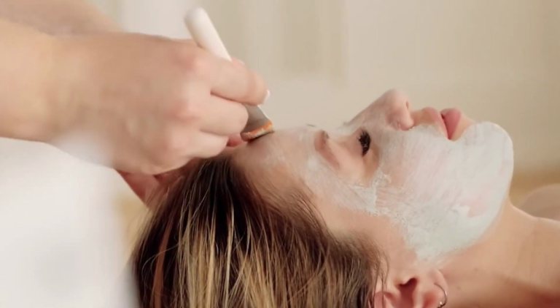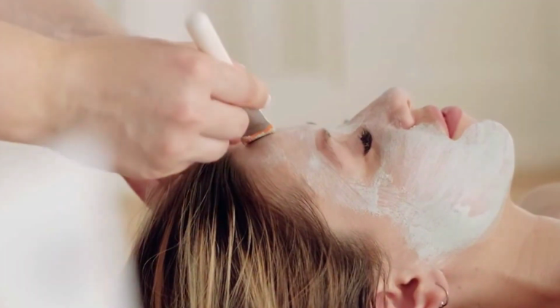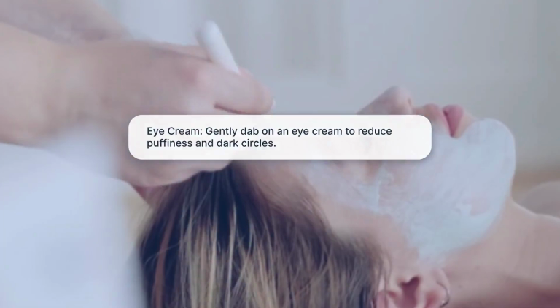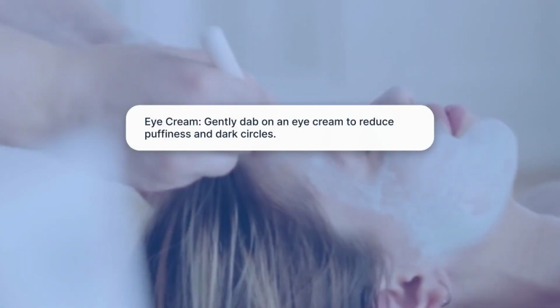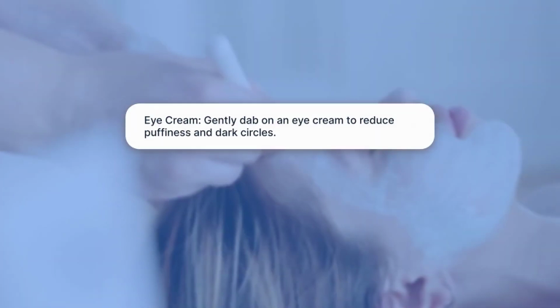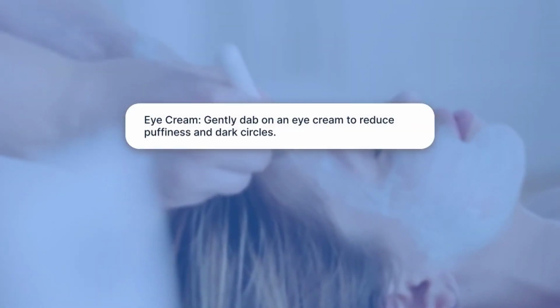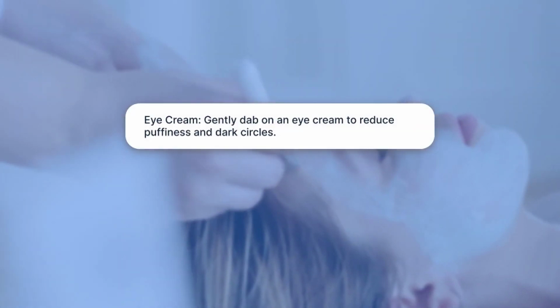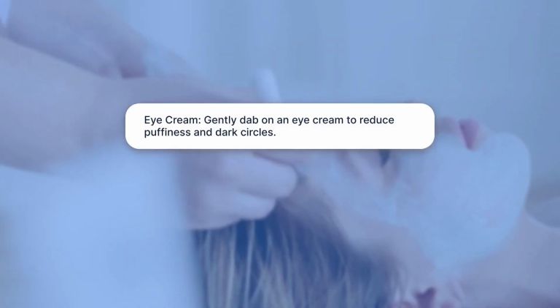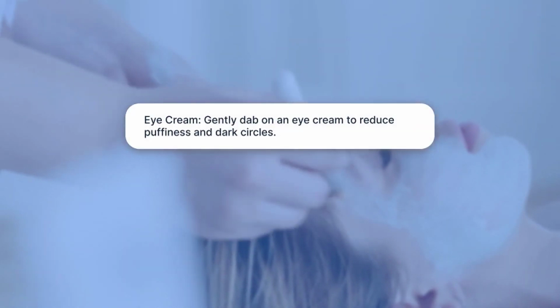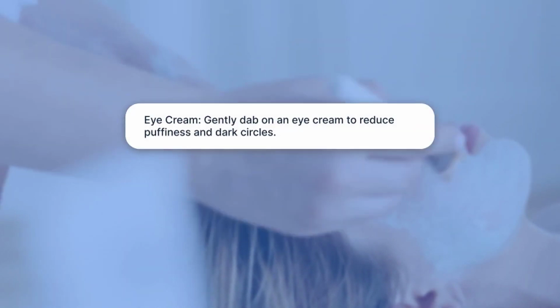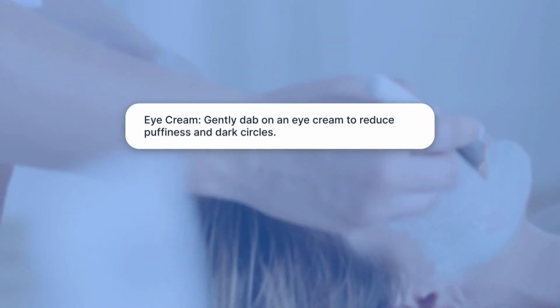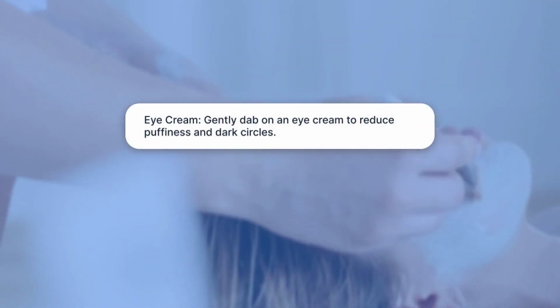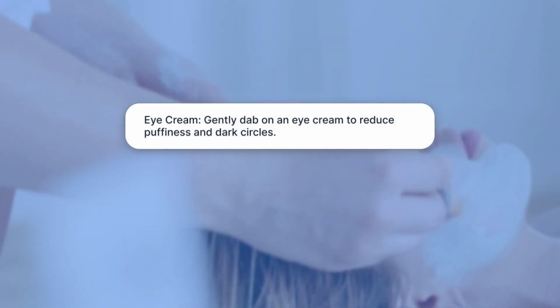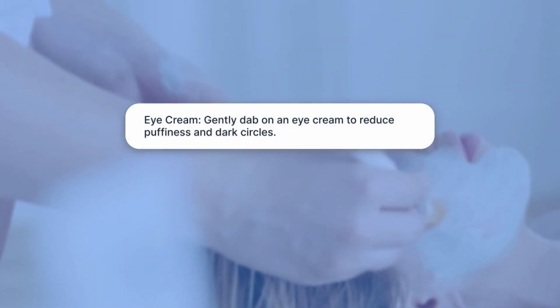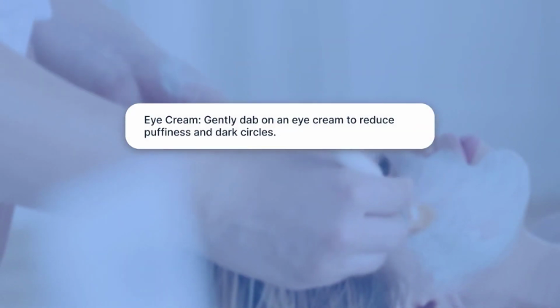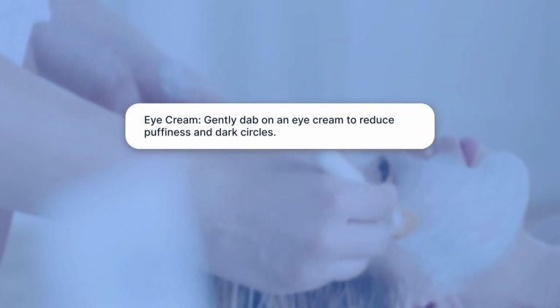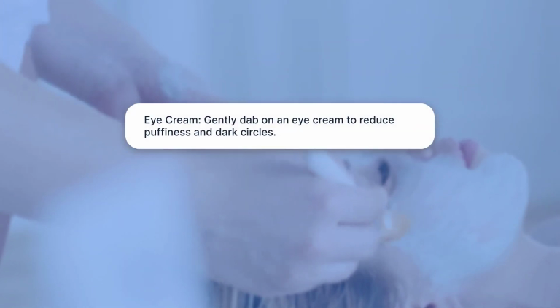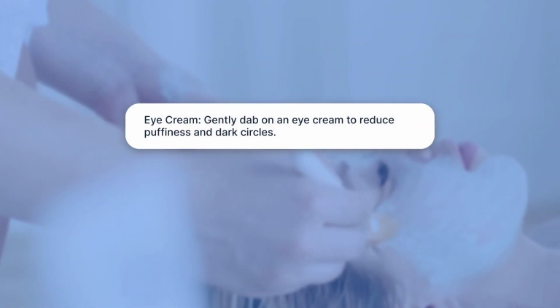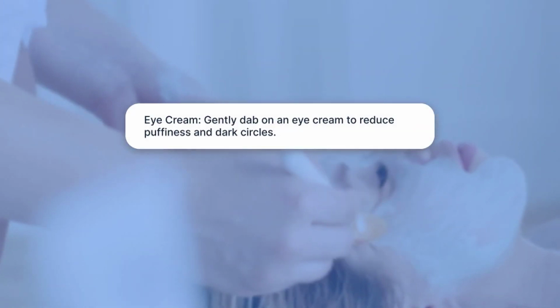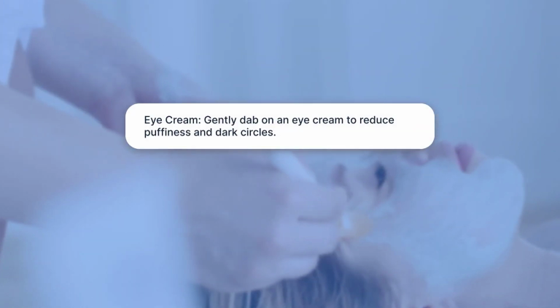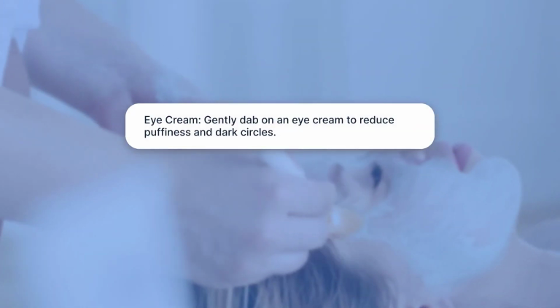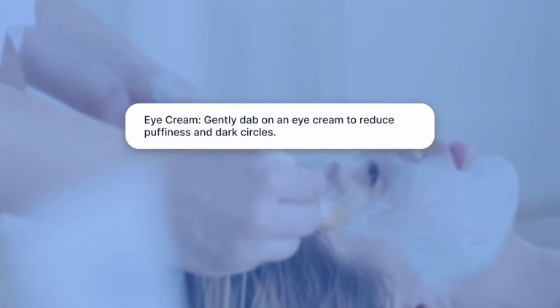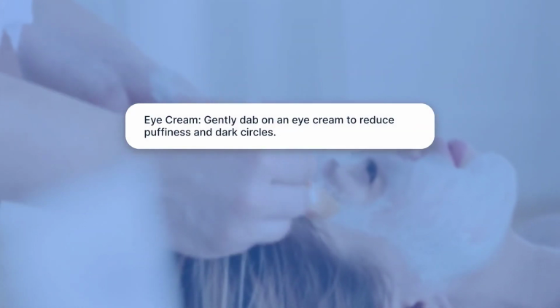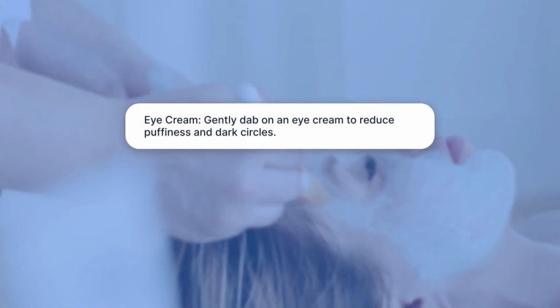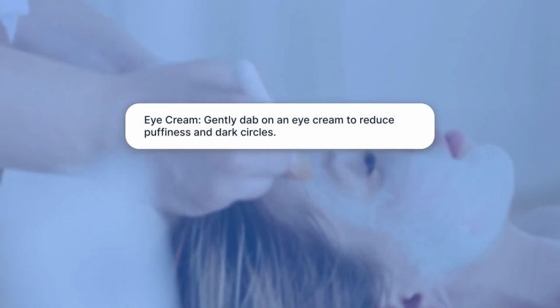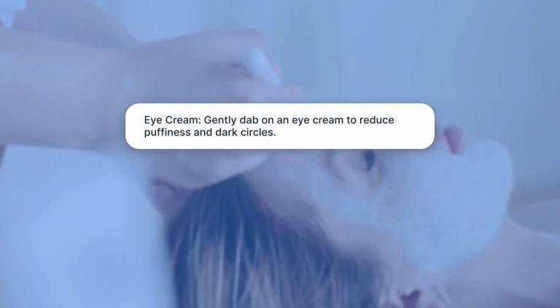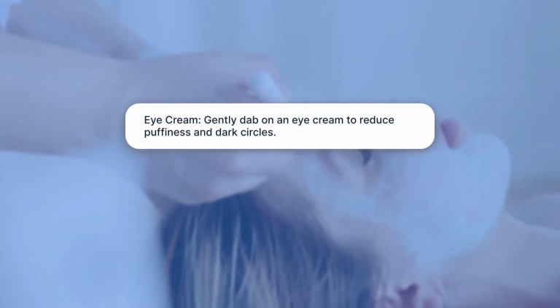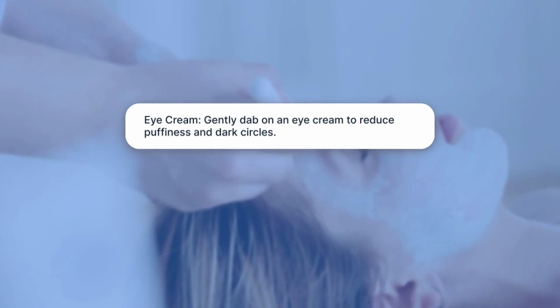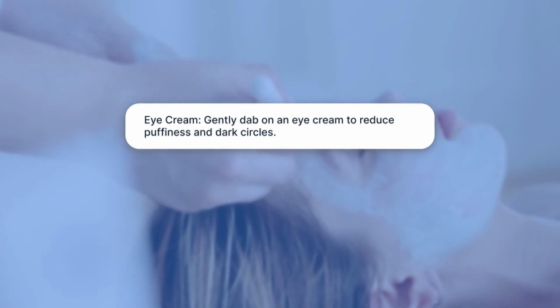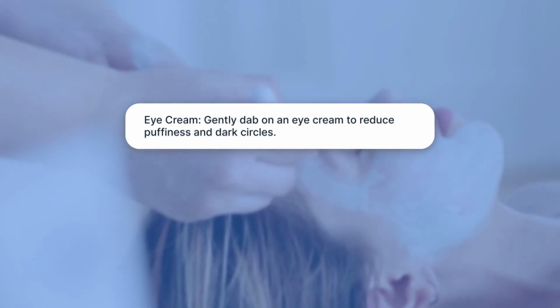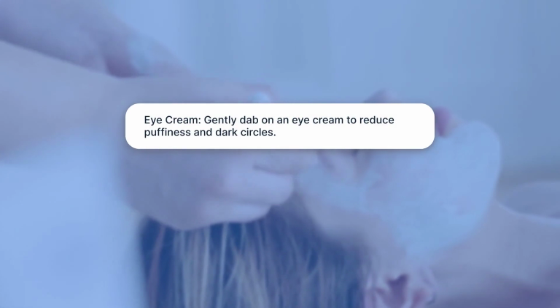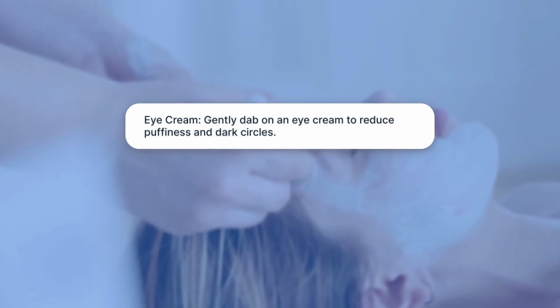Eye Cream: Gently dab on an eye cream to reduce puffiness and dark circles.